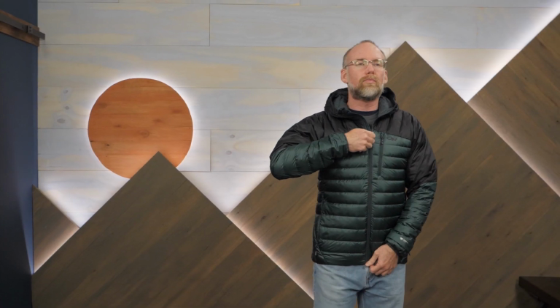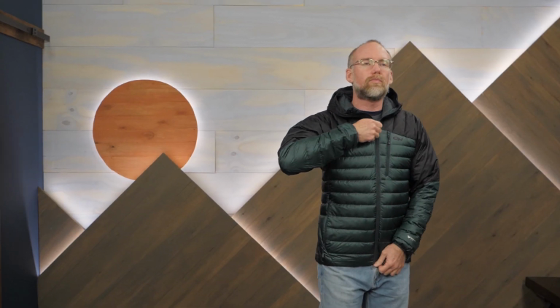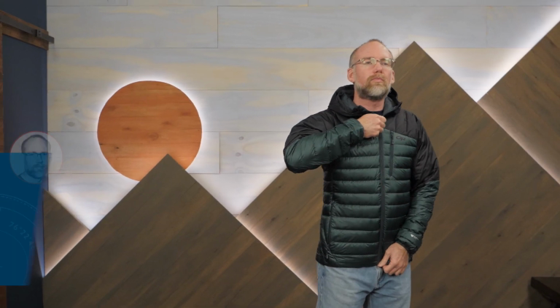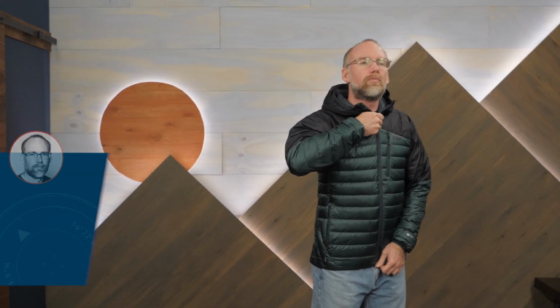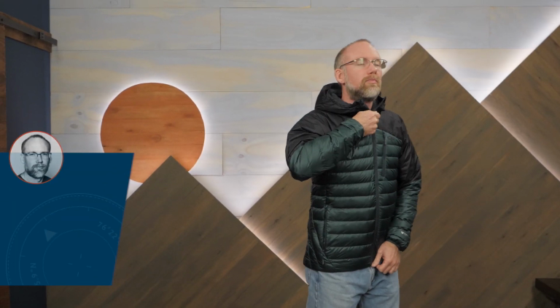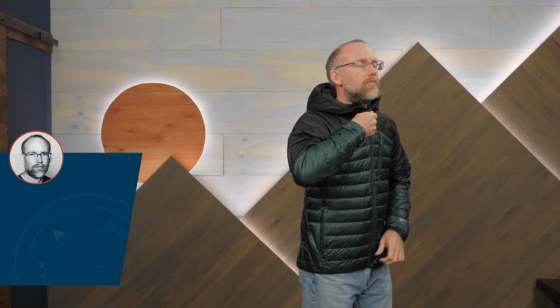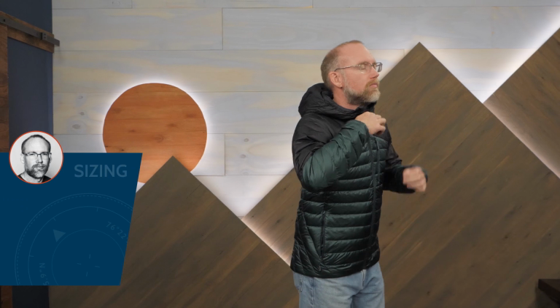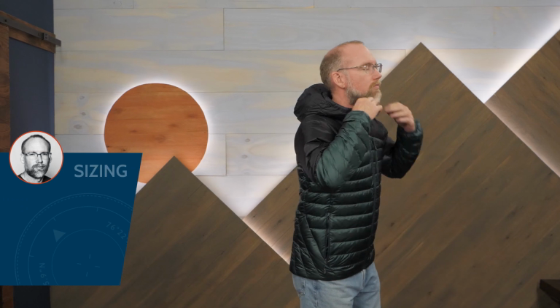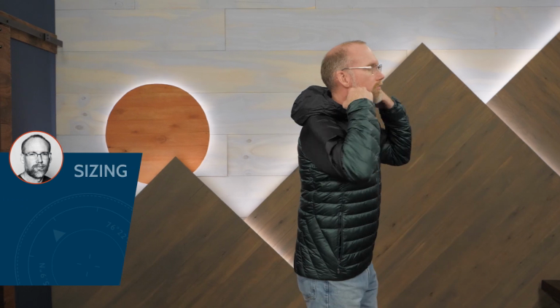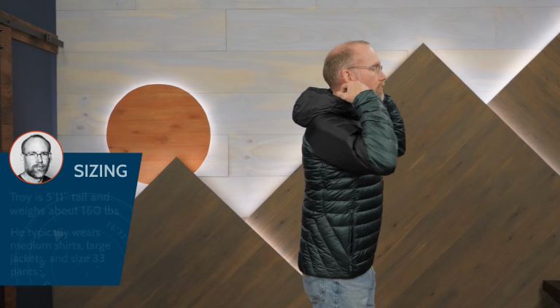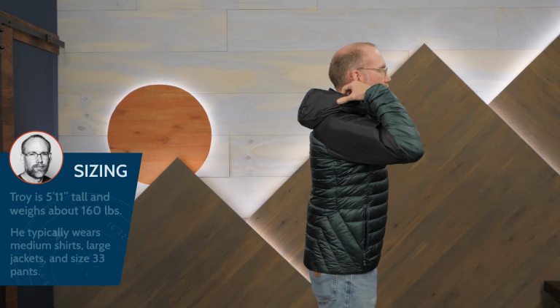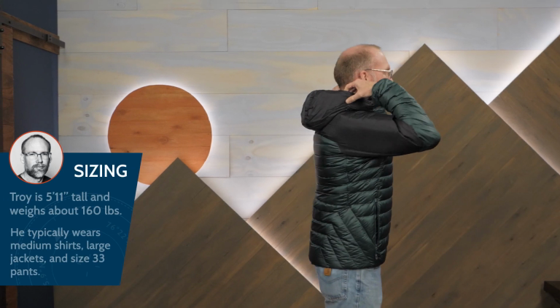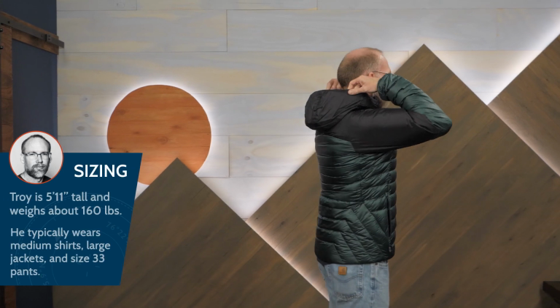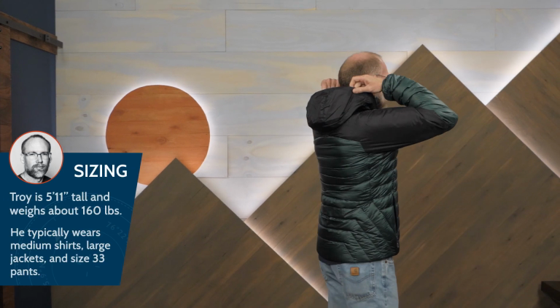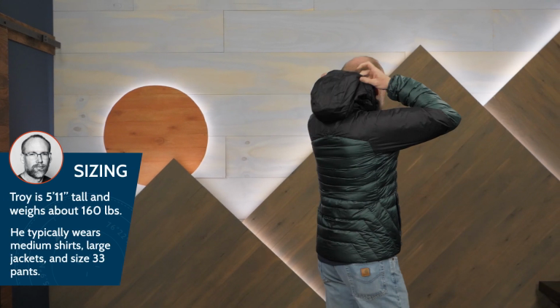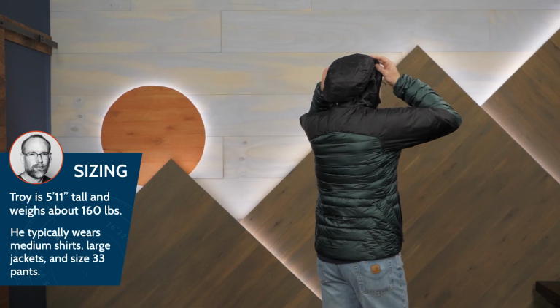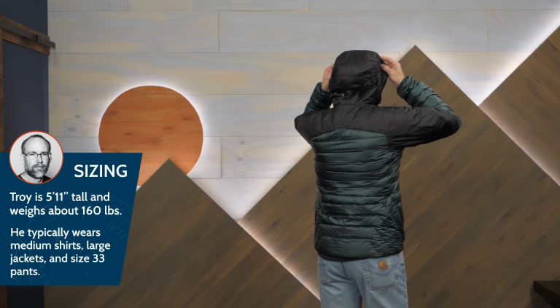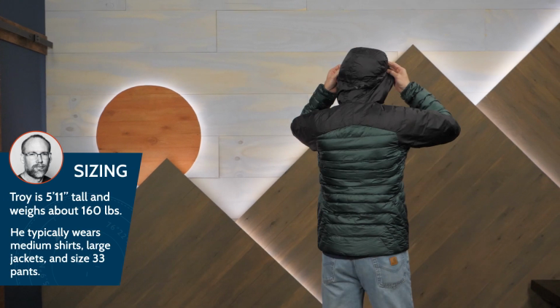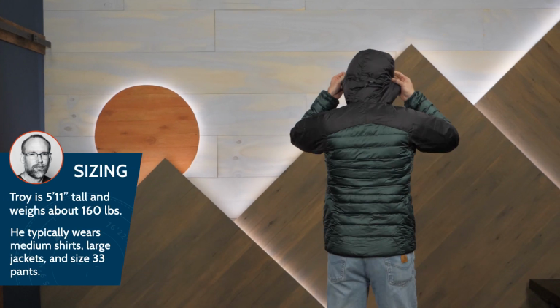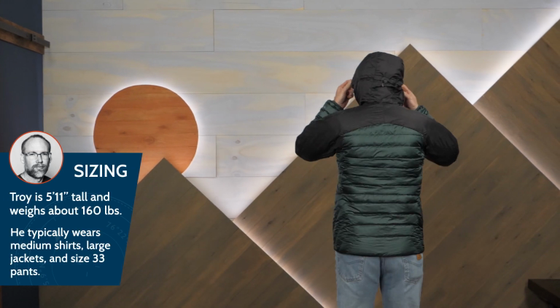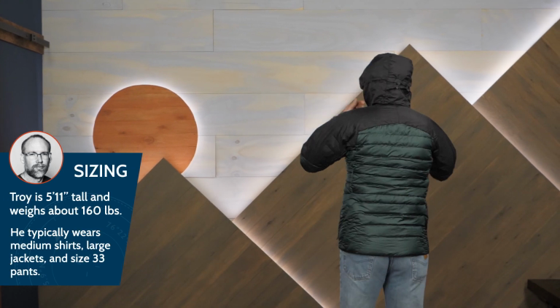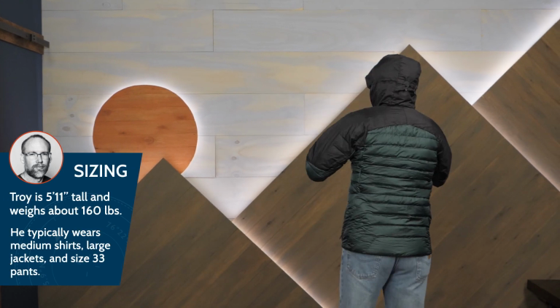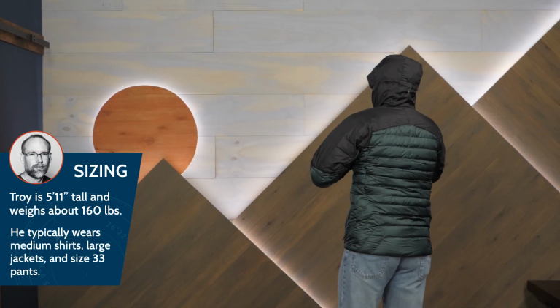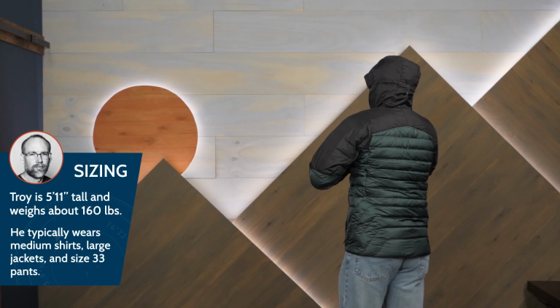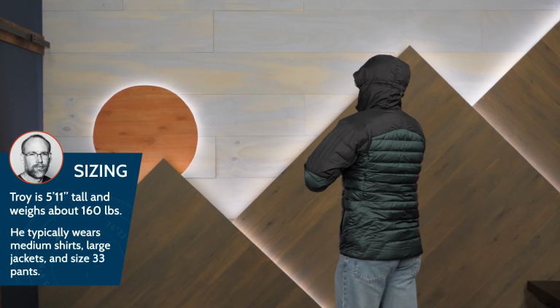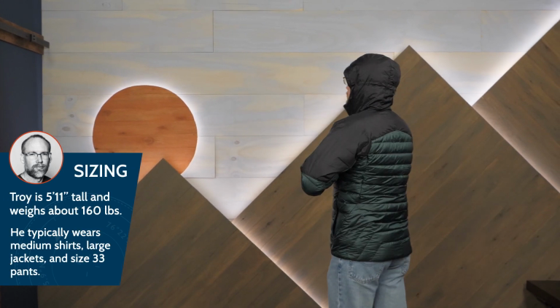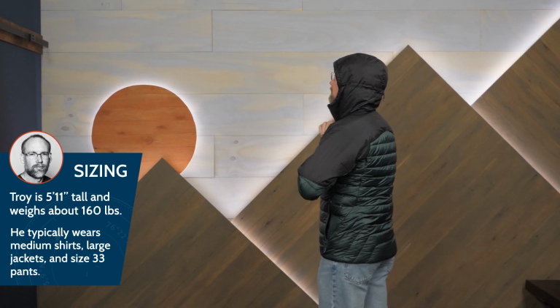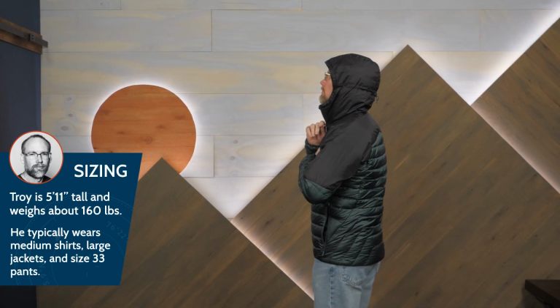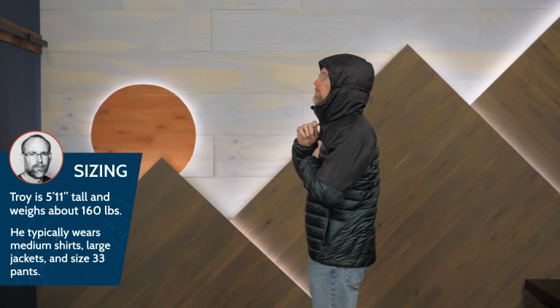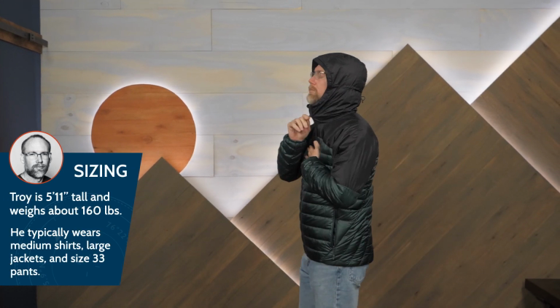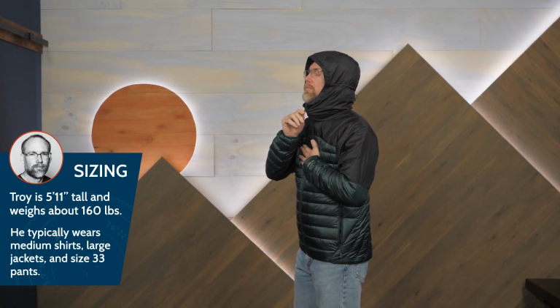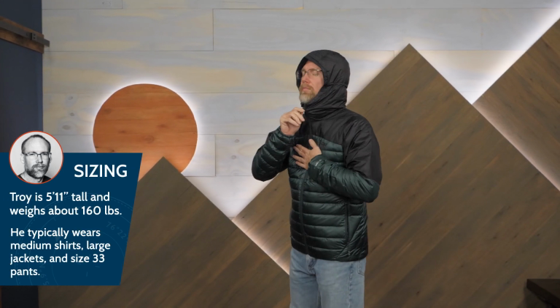I'm wearing a medium. If you wanted to layer a lot under this jacket, I'd suggest going up to a large.